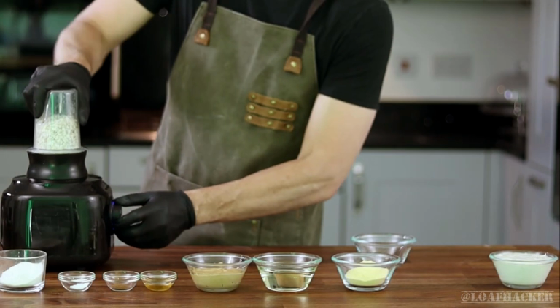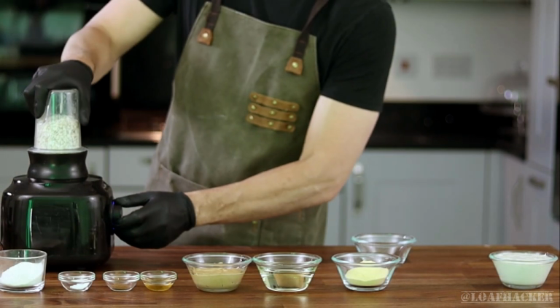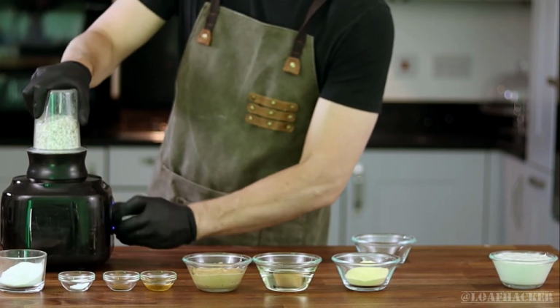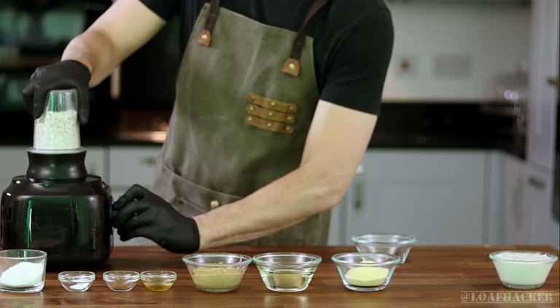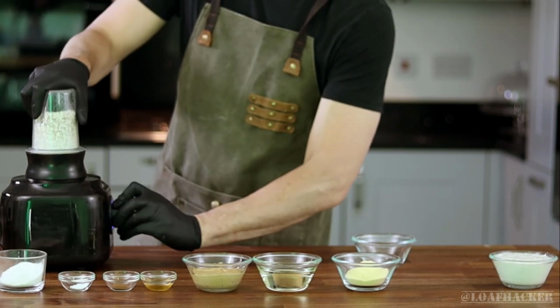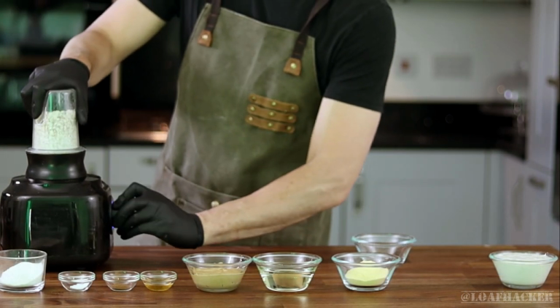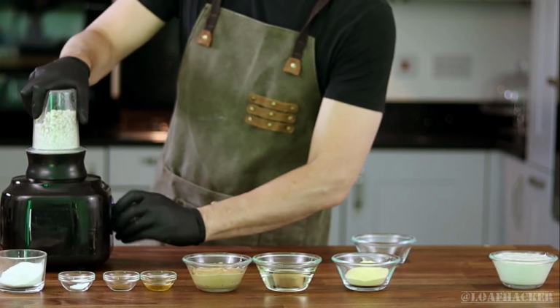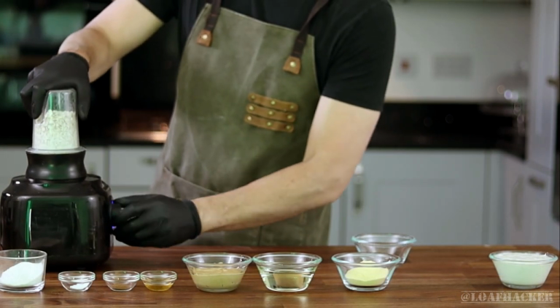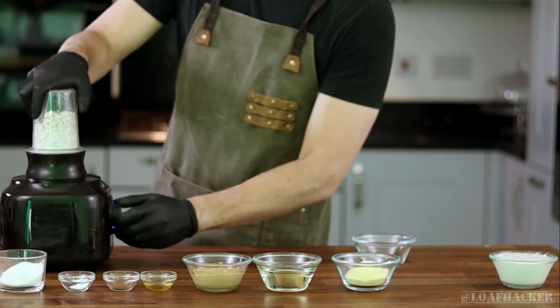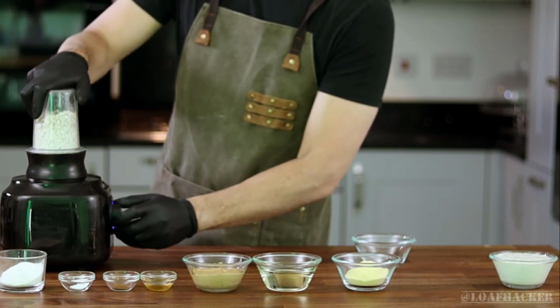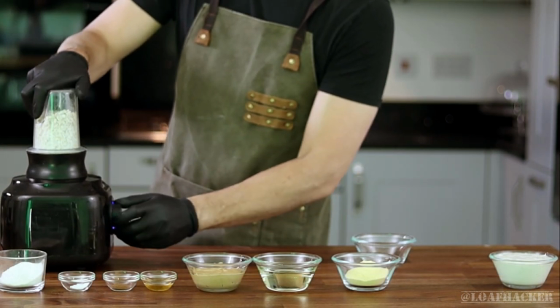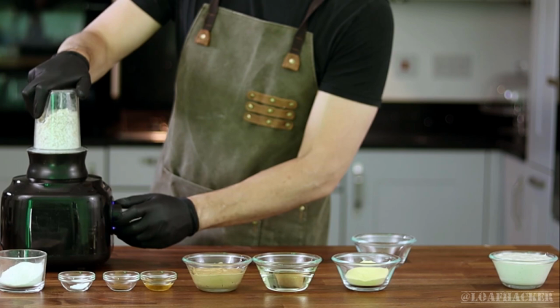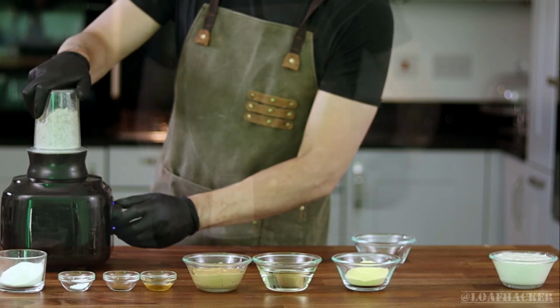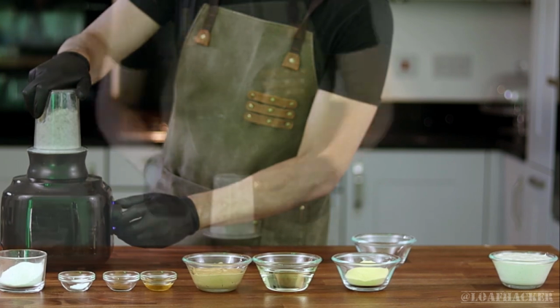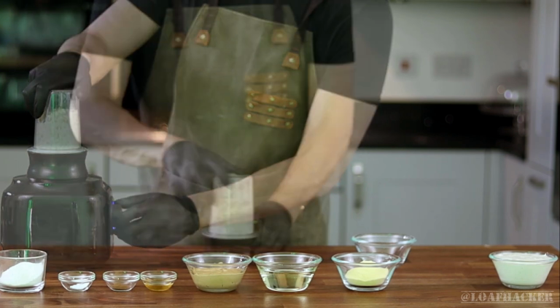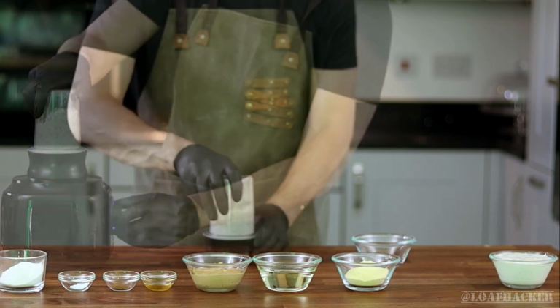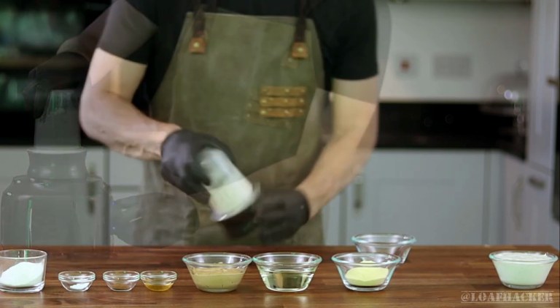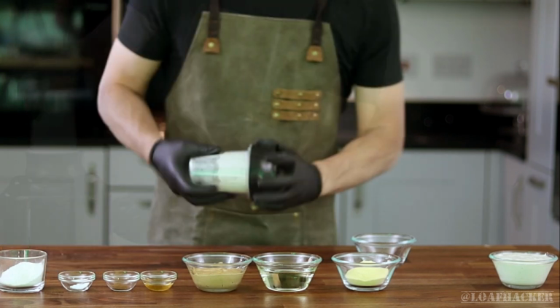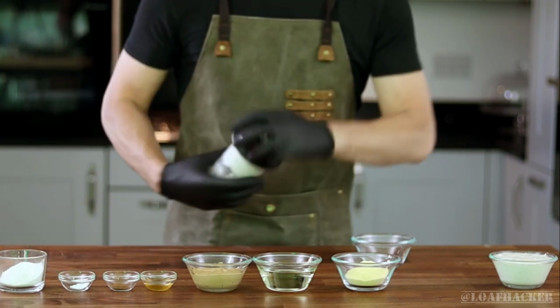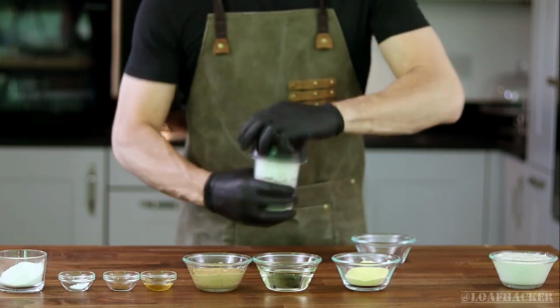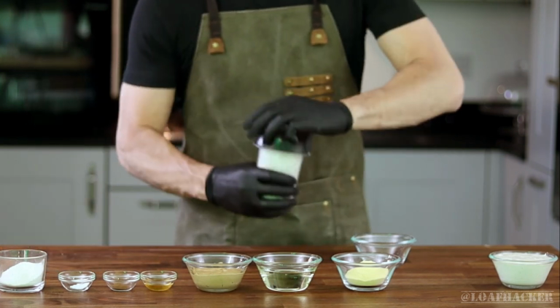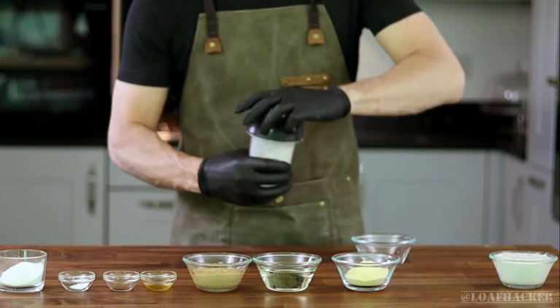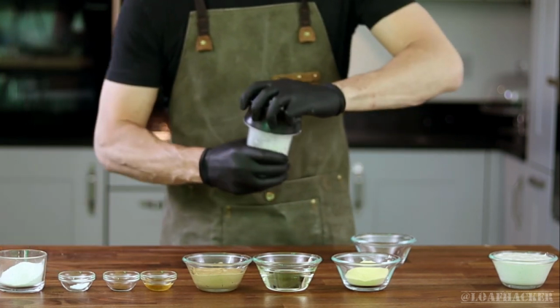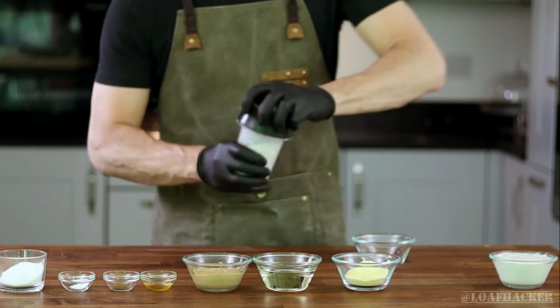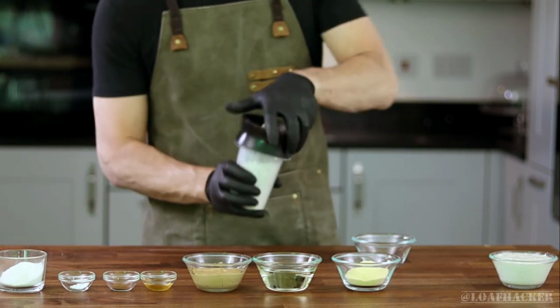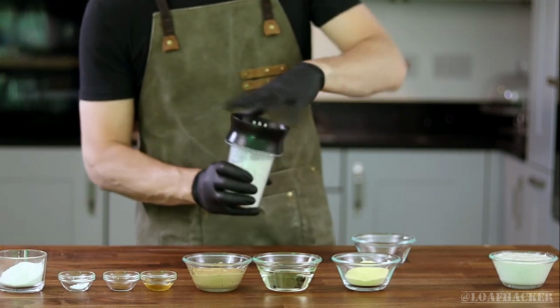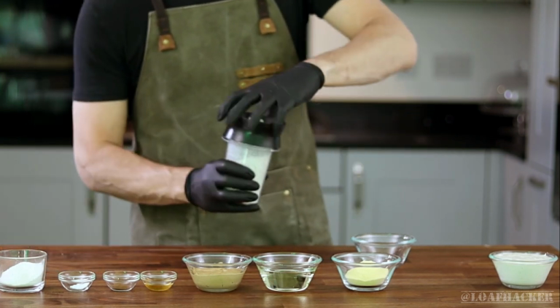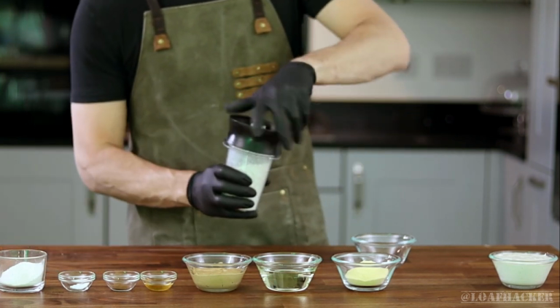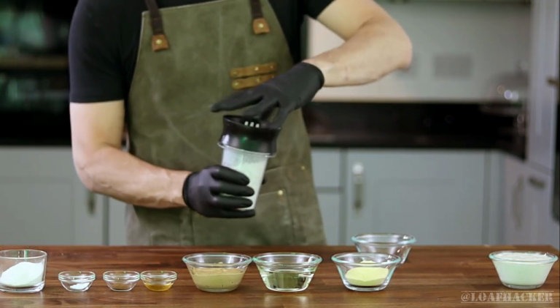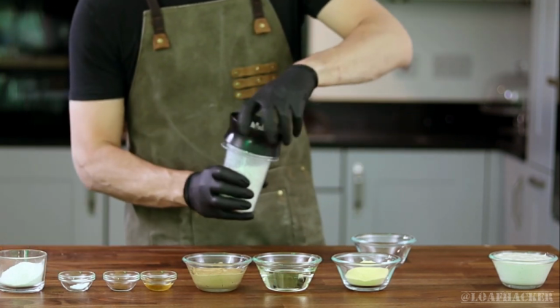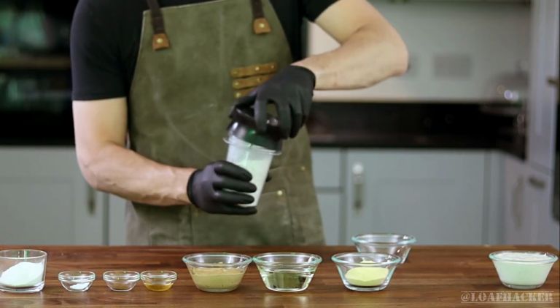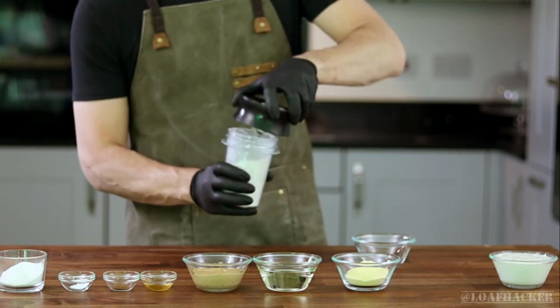I like to run the rolled oats through a food processor to smooth out the final texture, but that's completely optional.